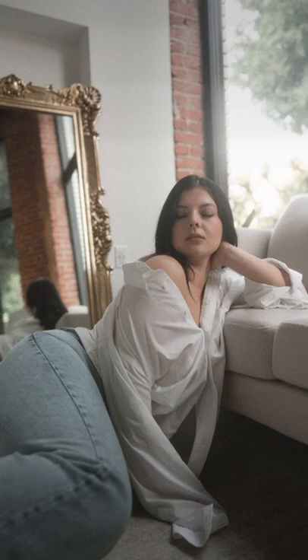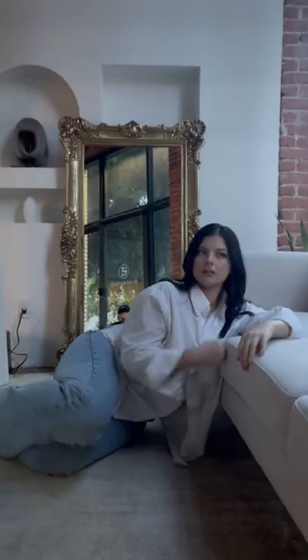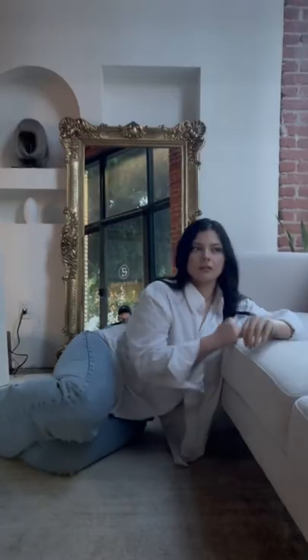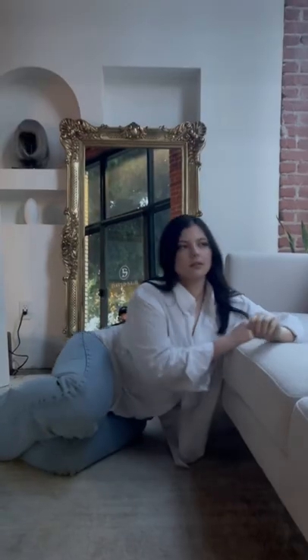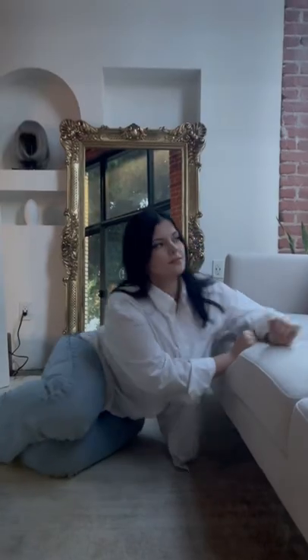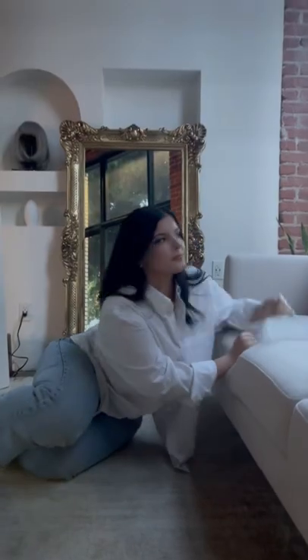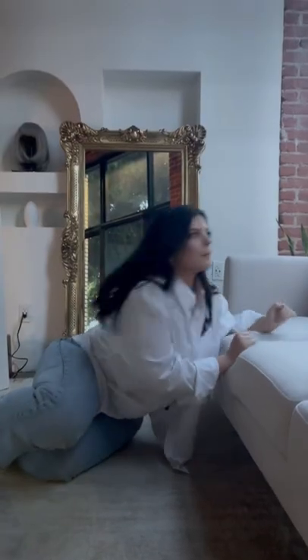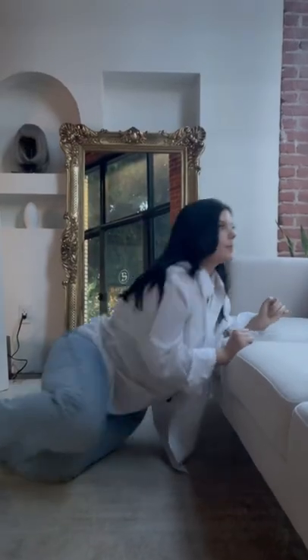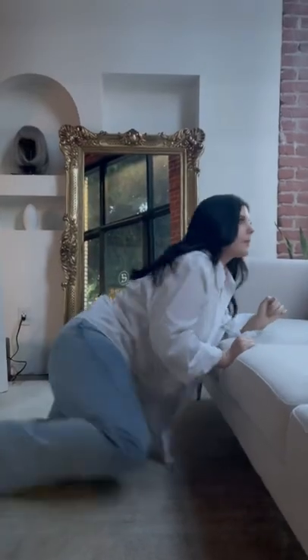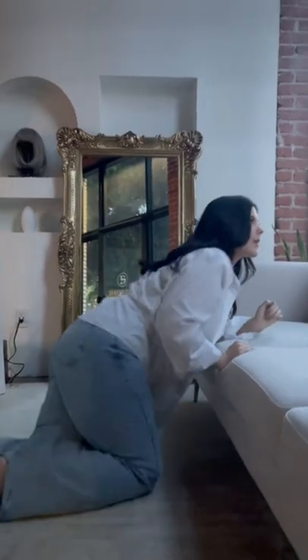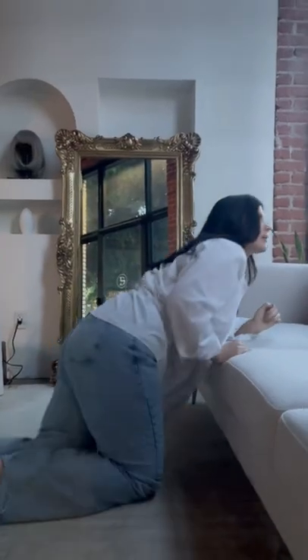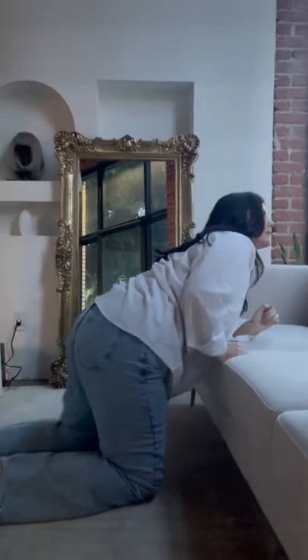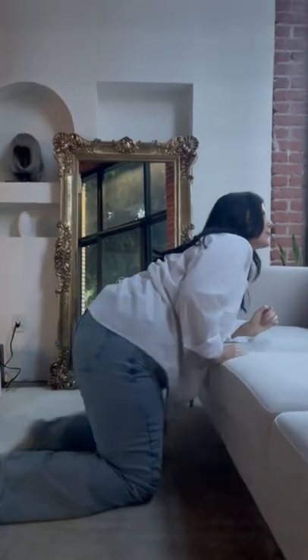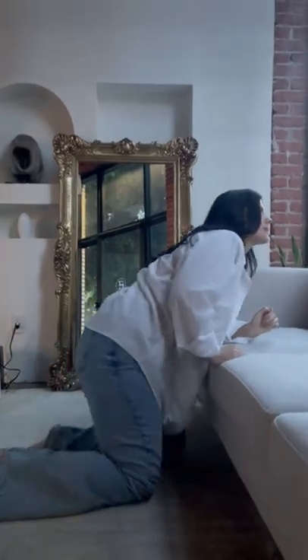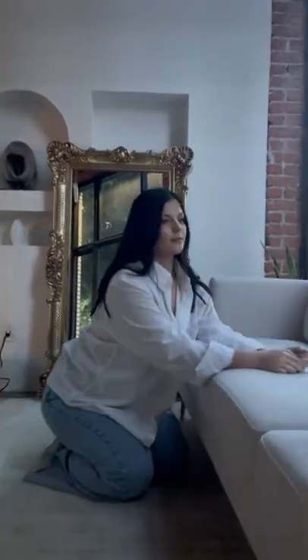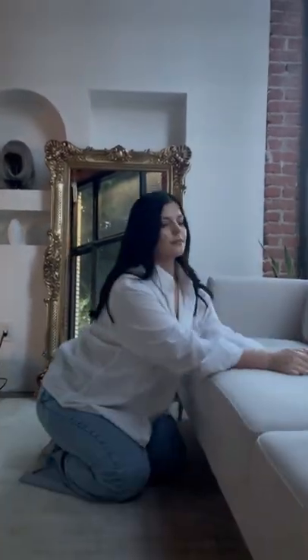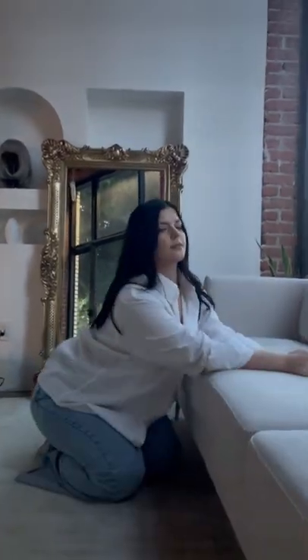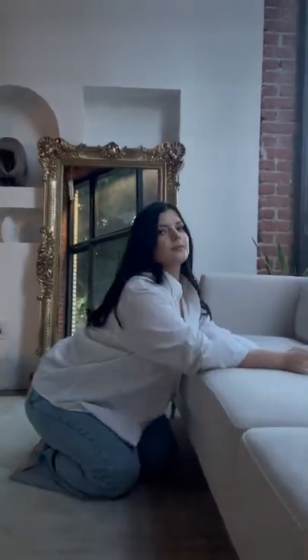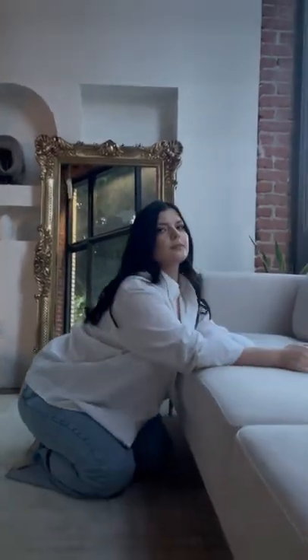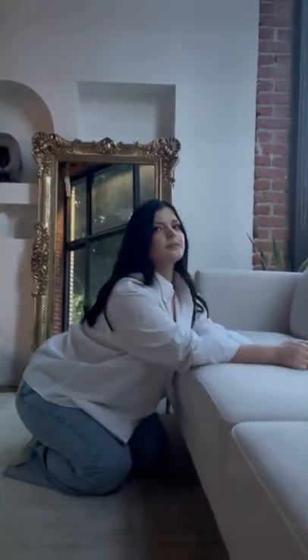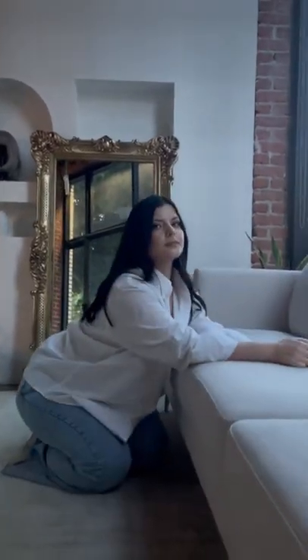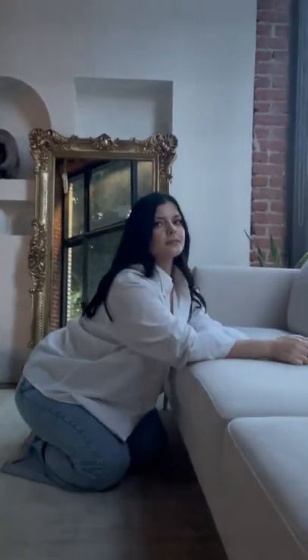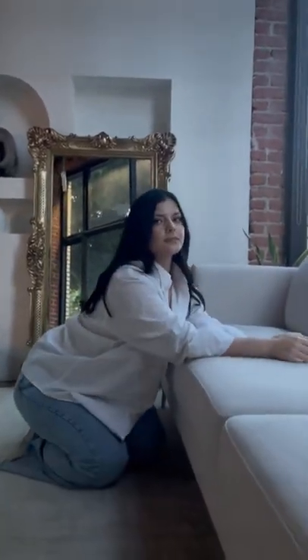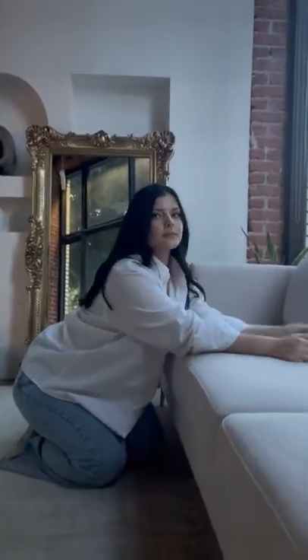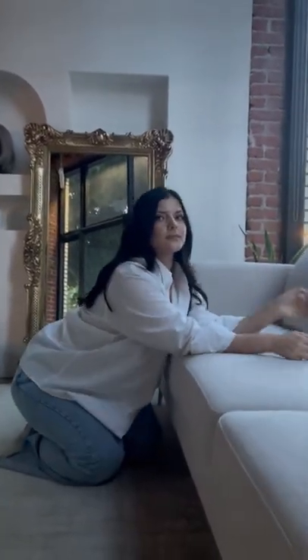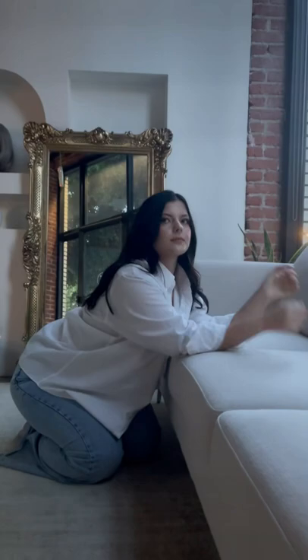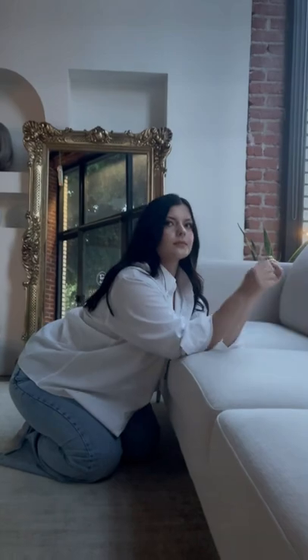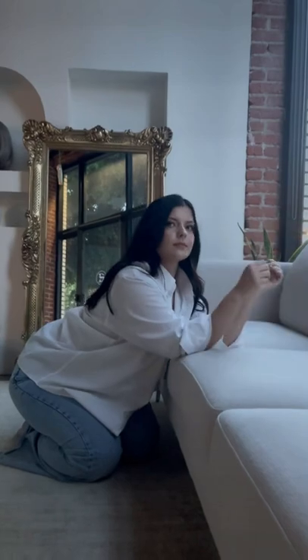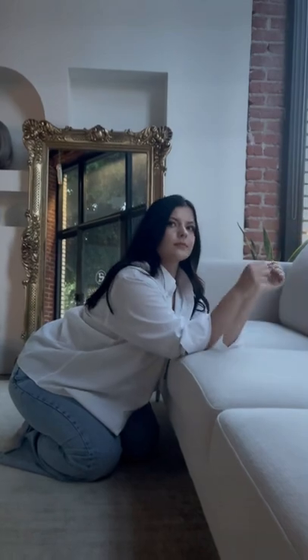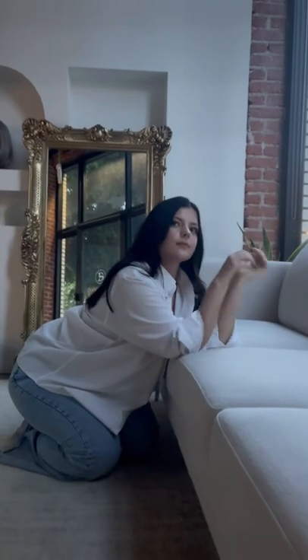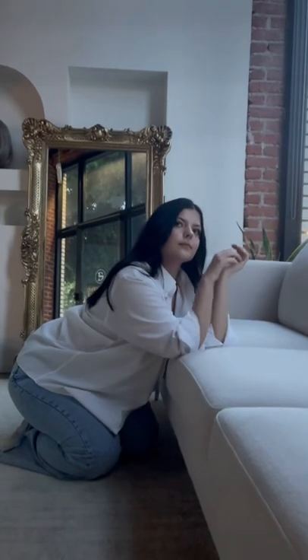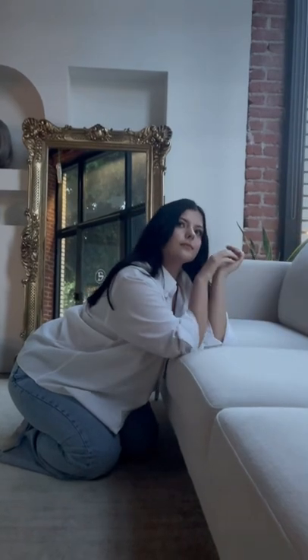Last pose: we're gonna be on our knees facing the couch. Shimmy that booty back, lean in with both elbows on the couch, and voila.